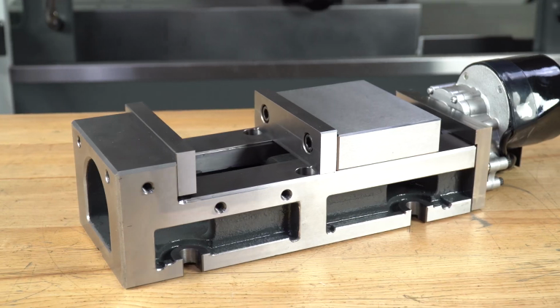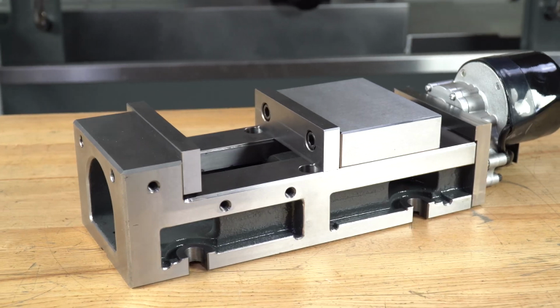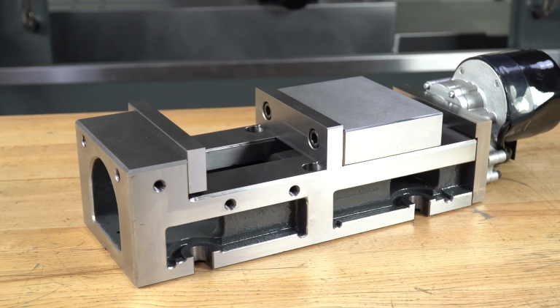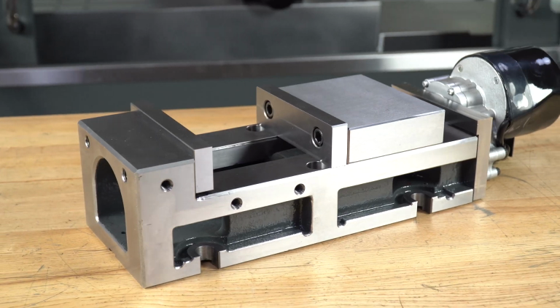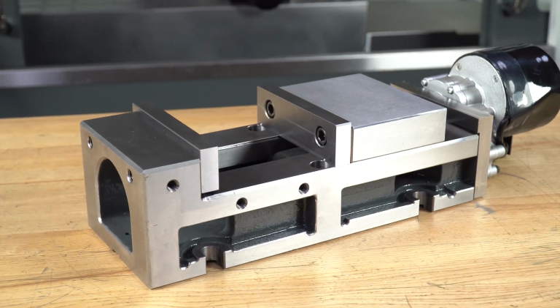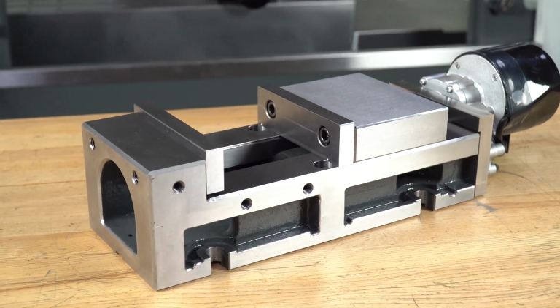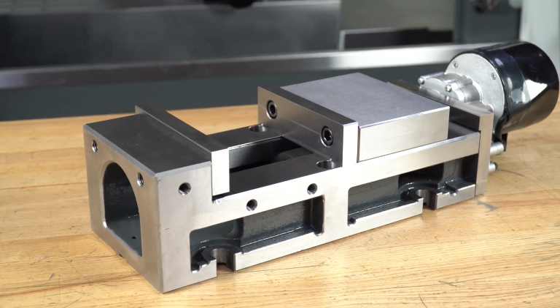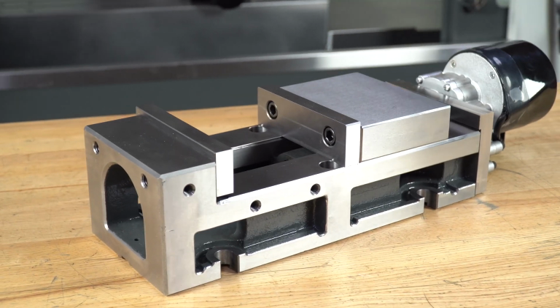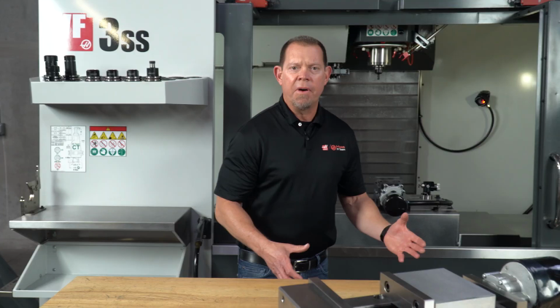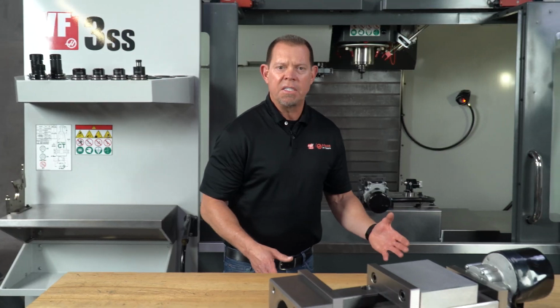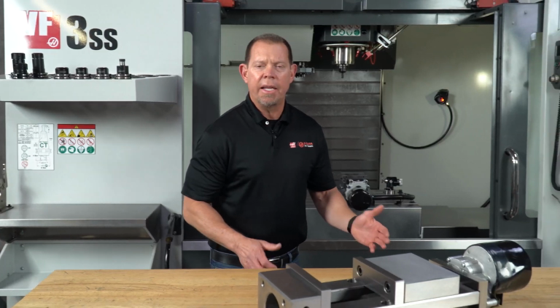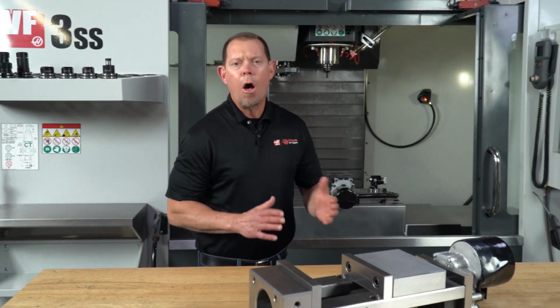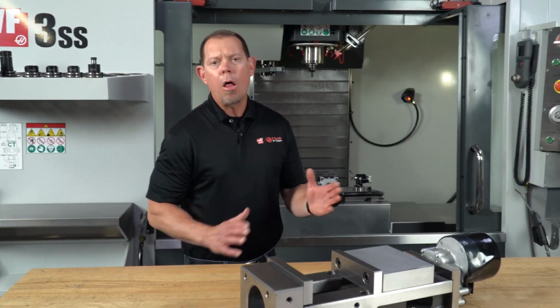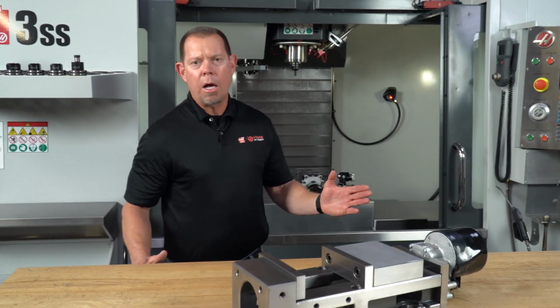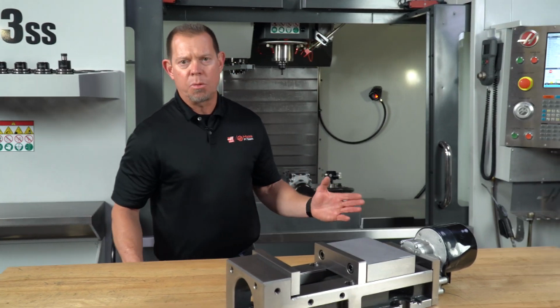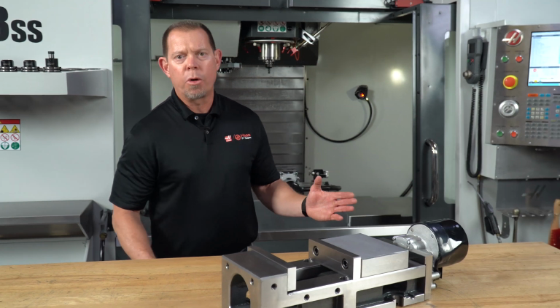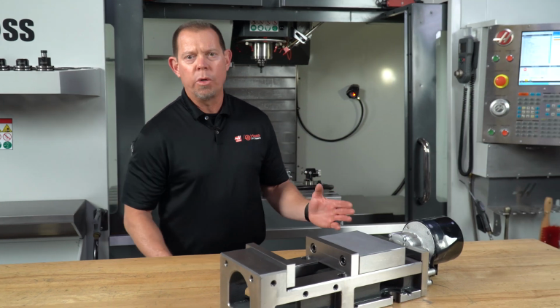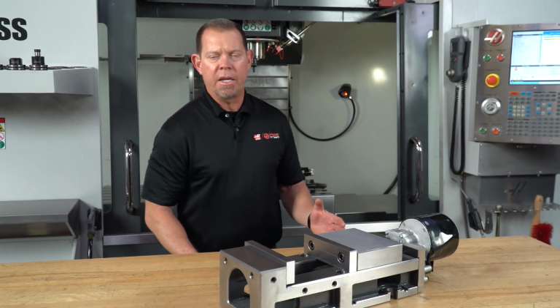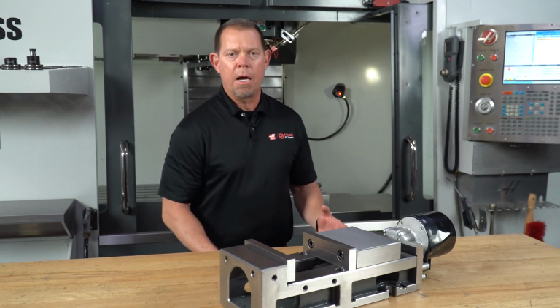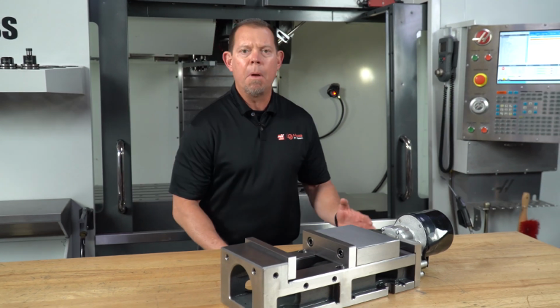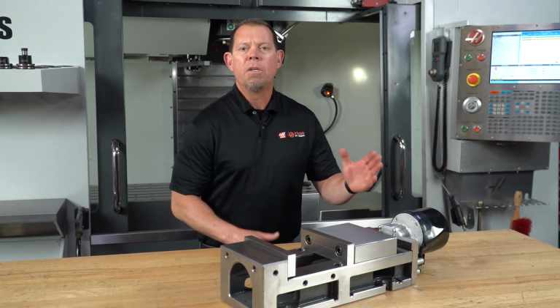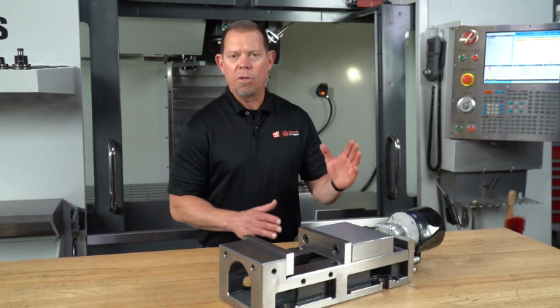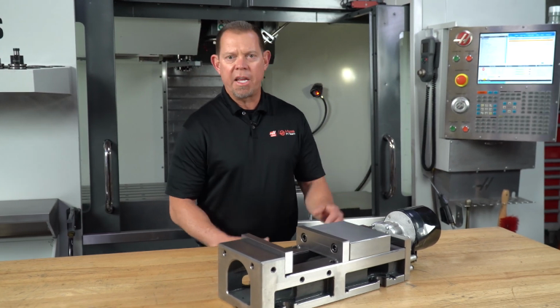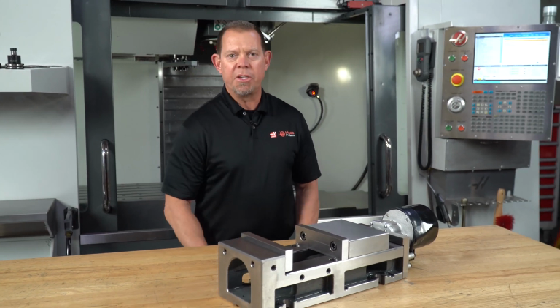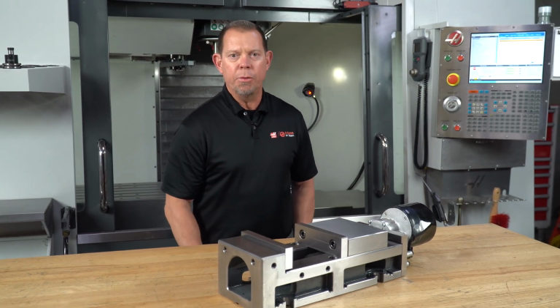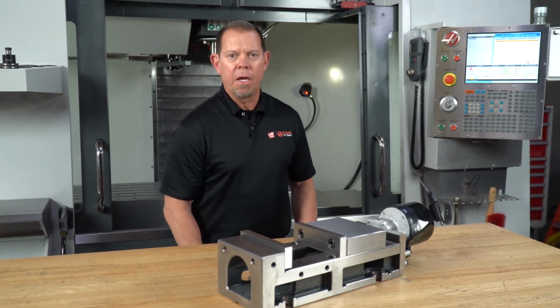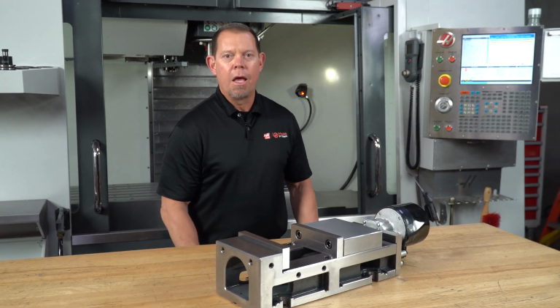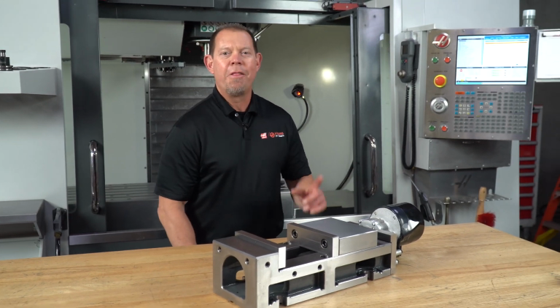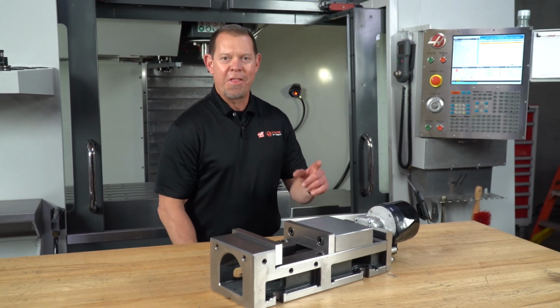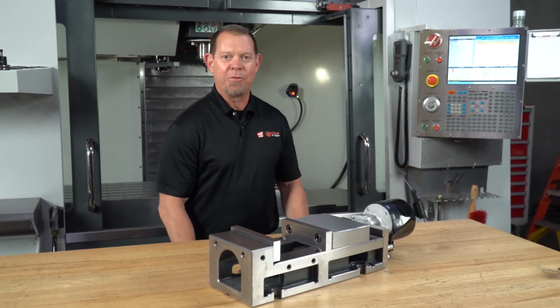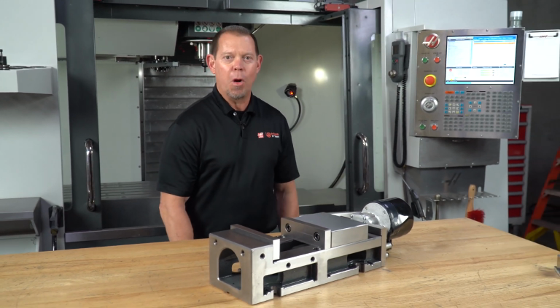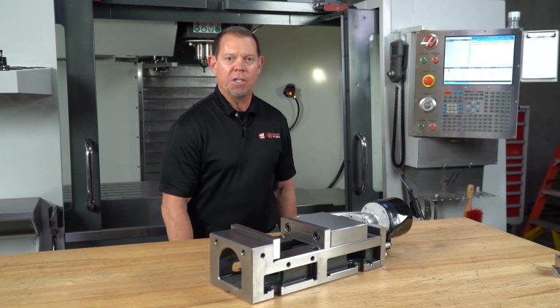More videos on the Haas E-Vise and all Haas workholding to come, so stay tuned. Thanks for watching.